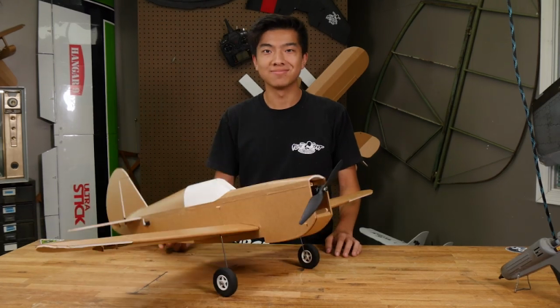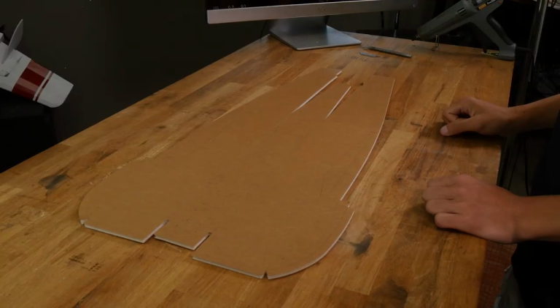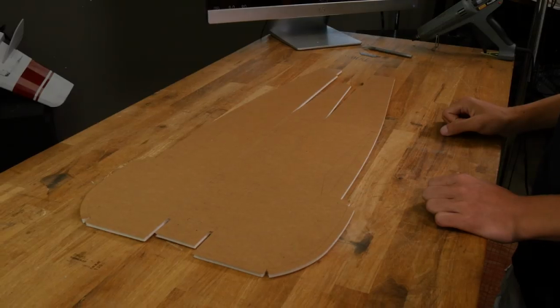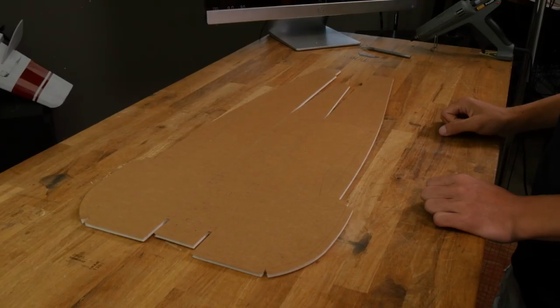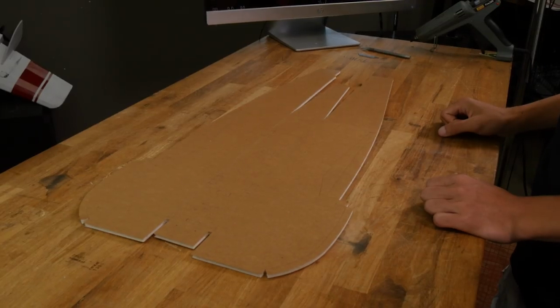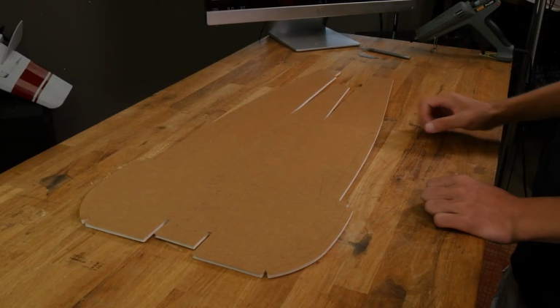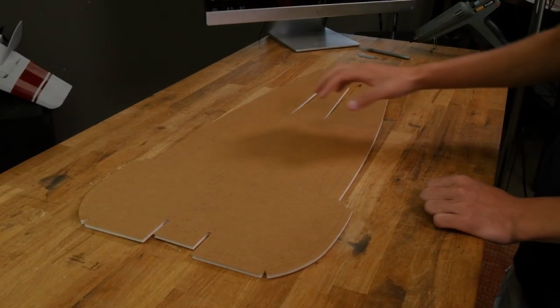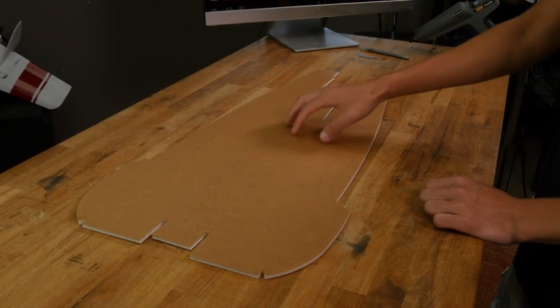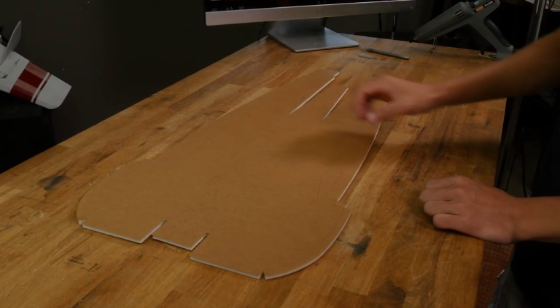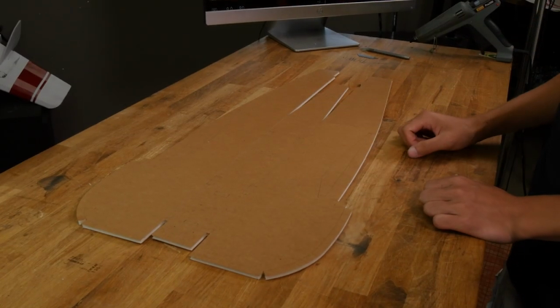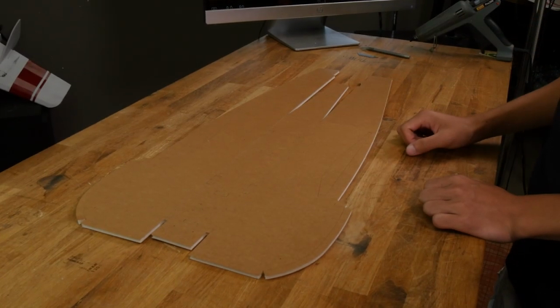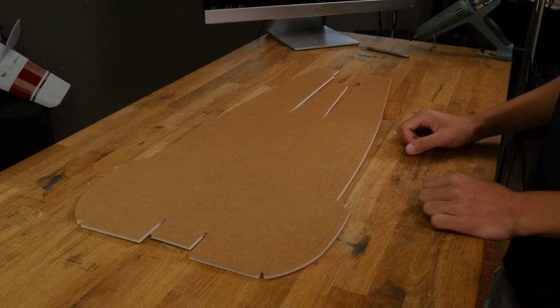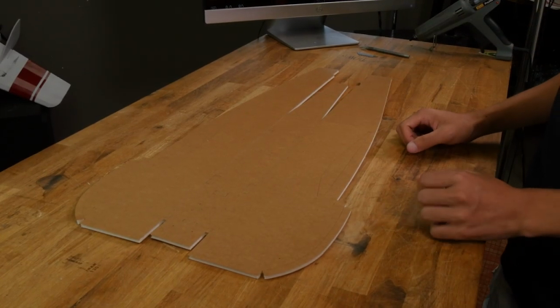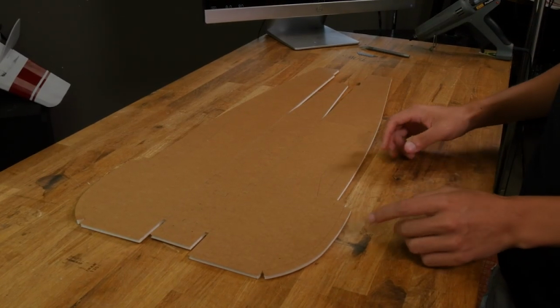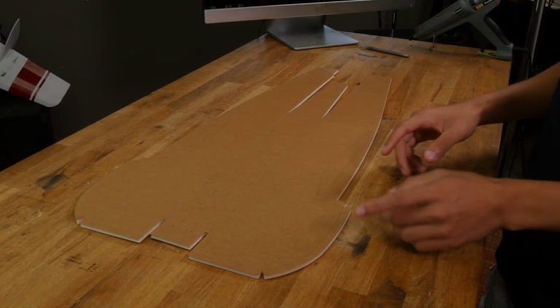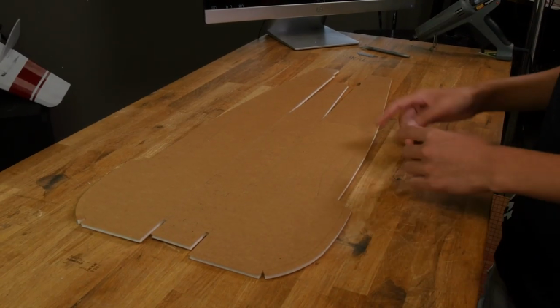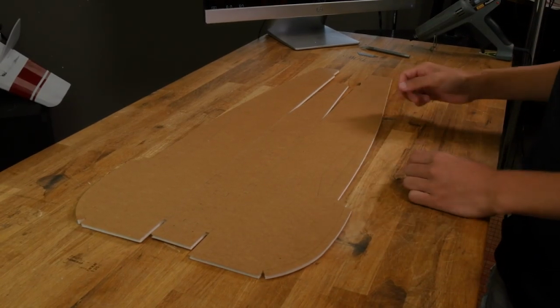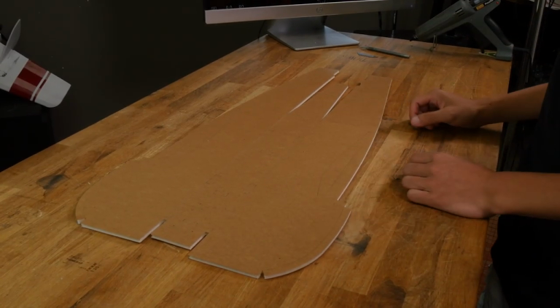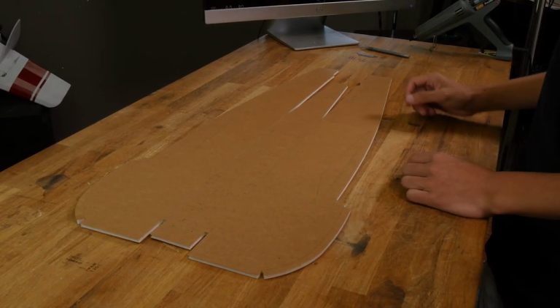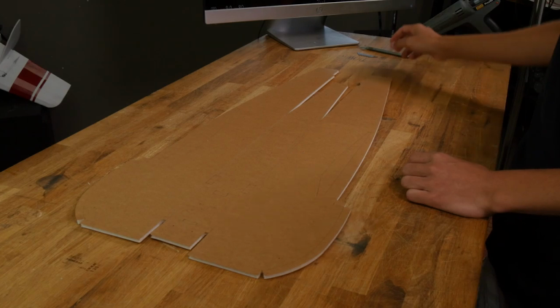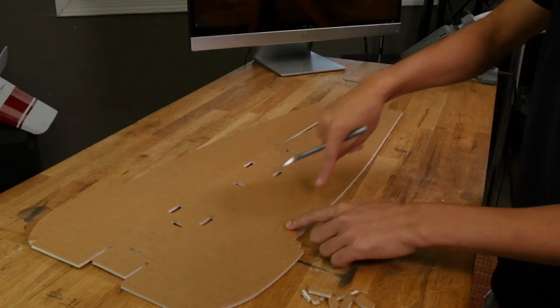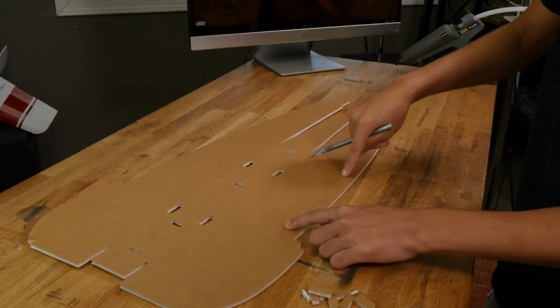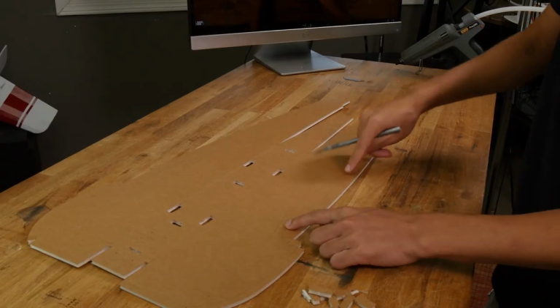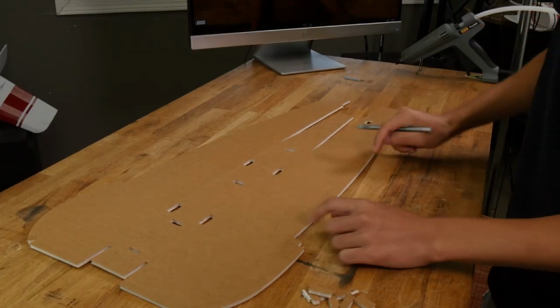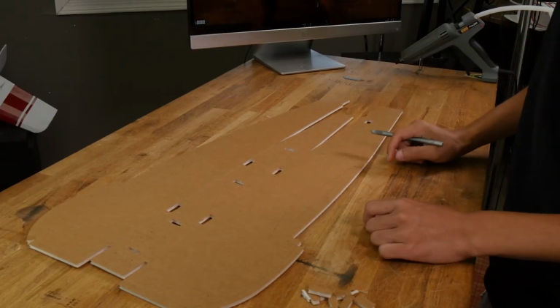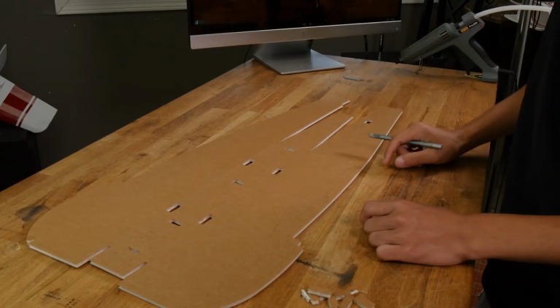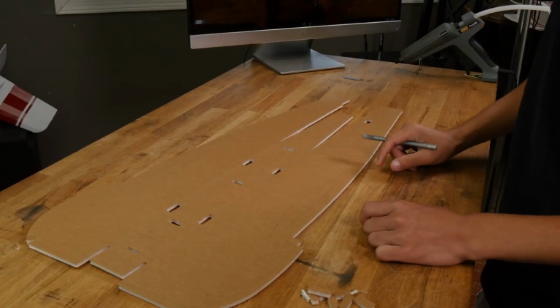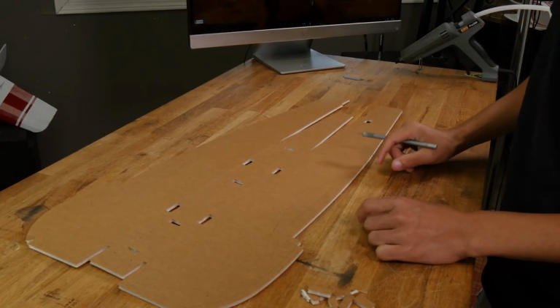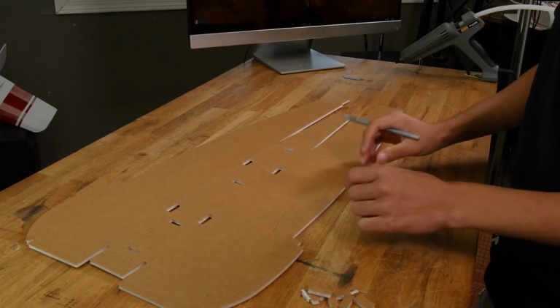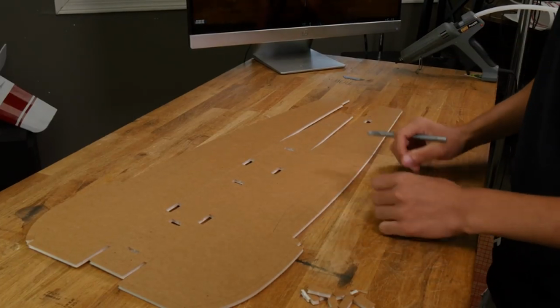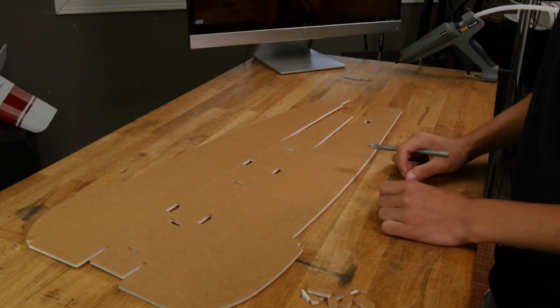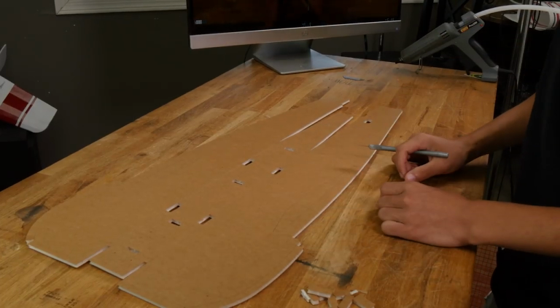To start off the build, we'll need this piece right here. Let's go ahead and remove all the foam tabs. Leave these airfoil cutouts in — we'll take those out later.